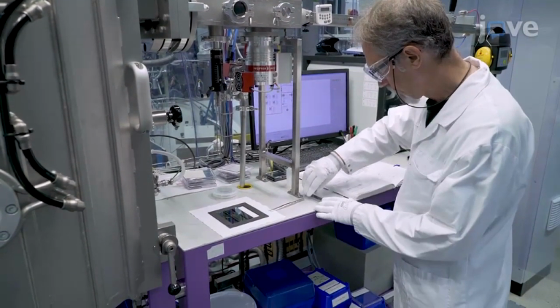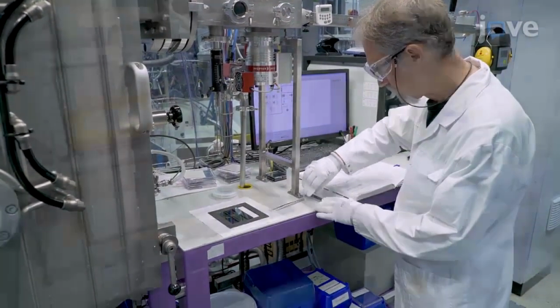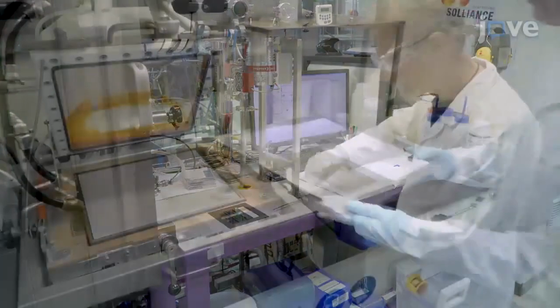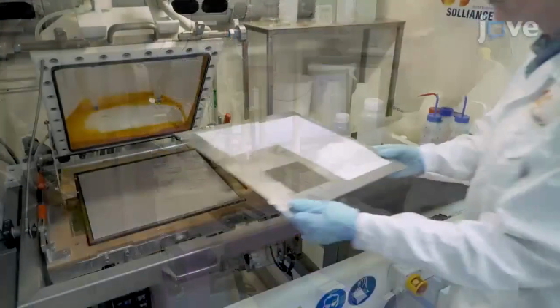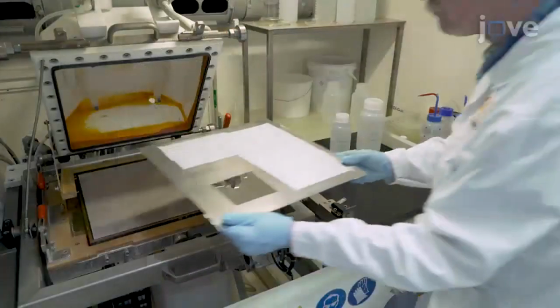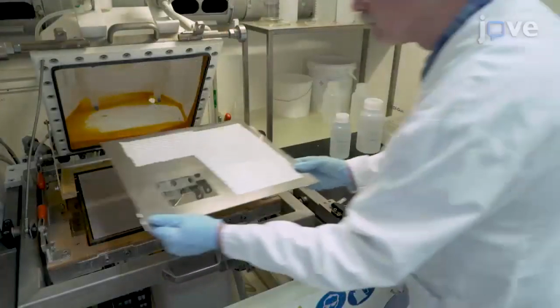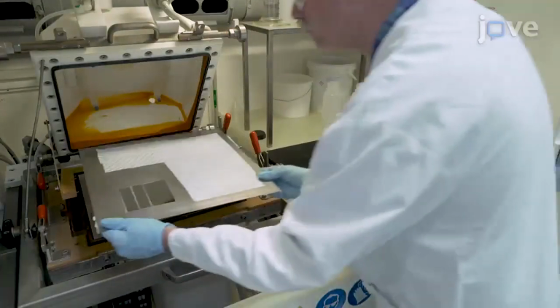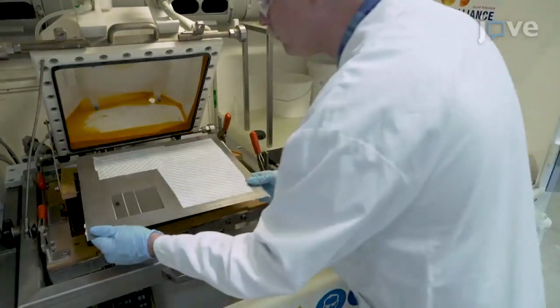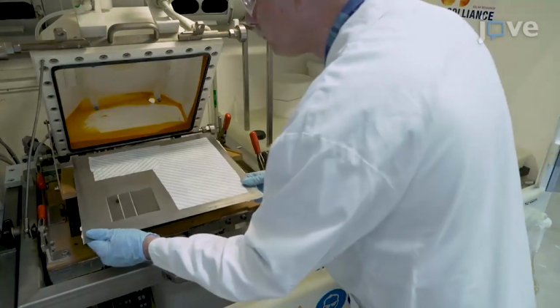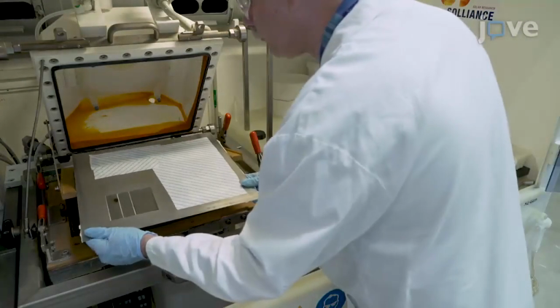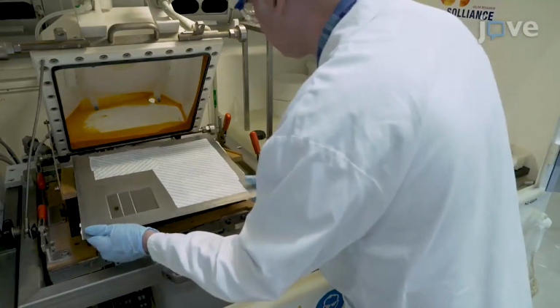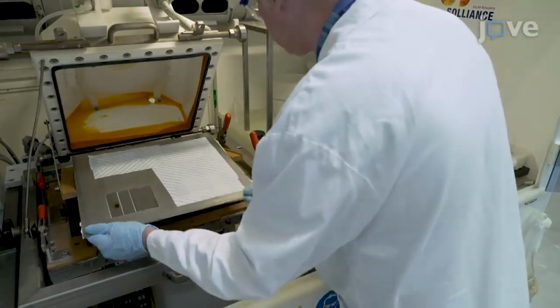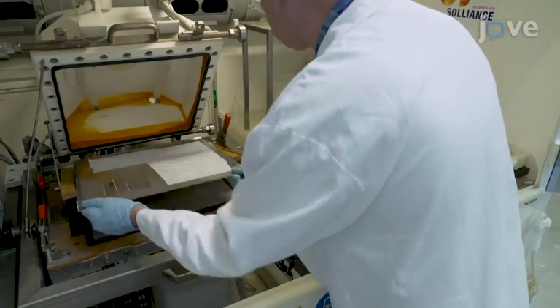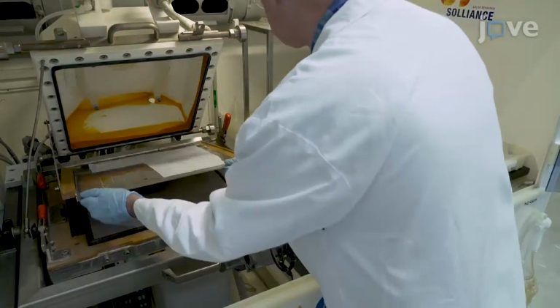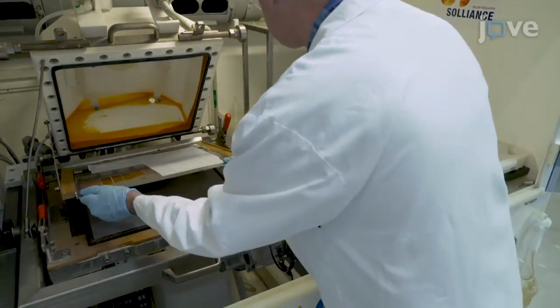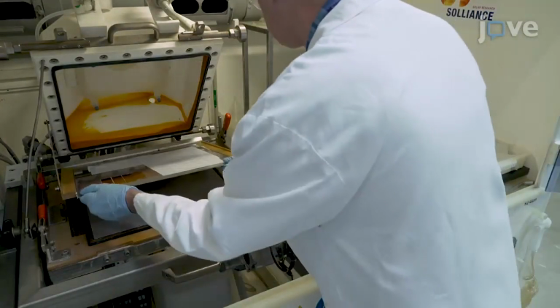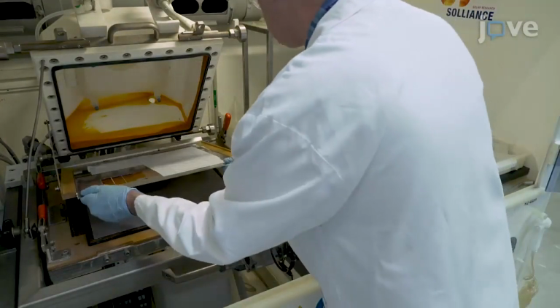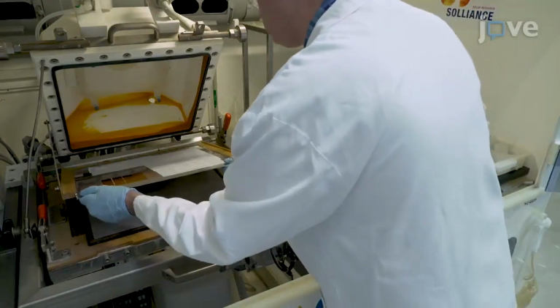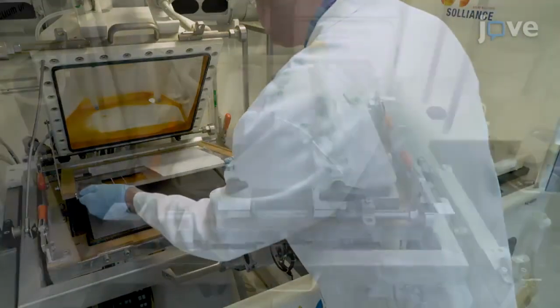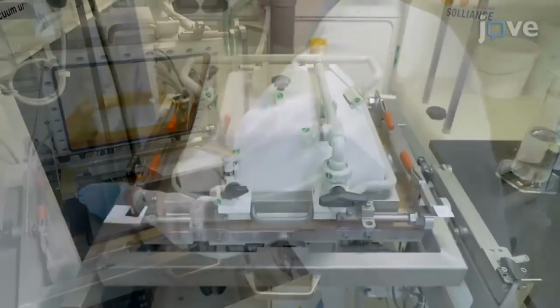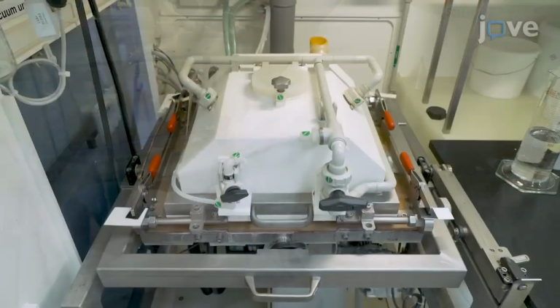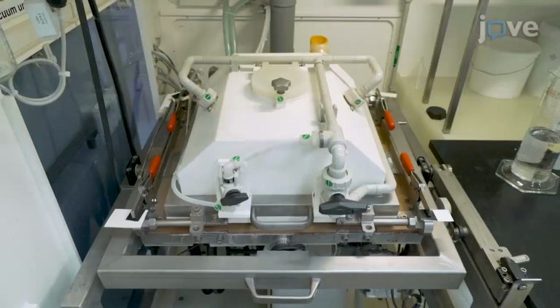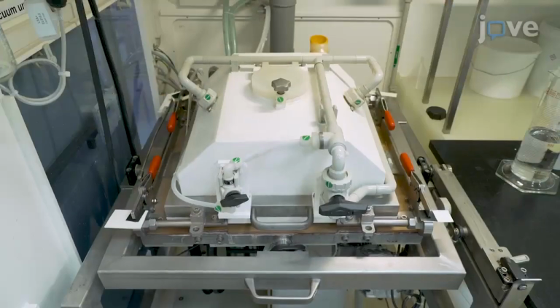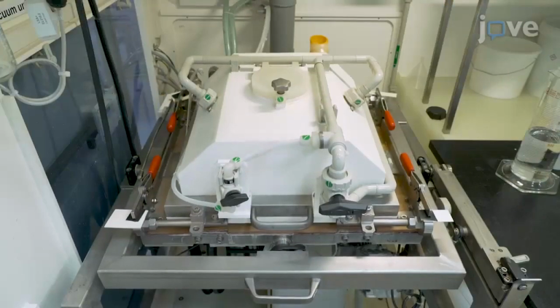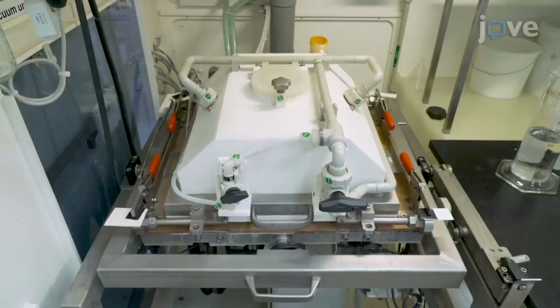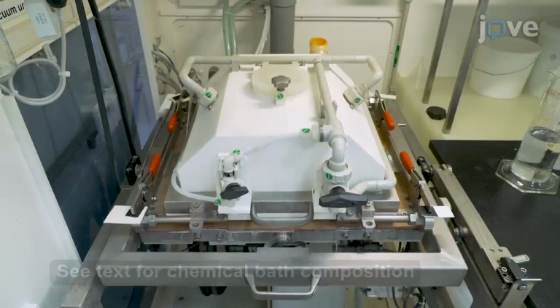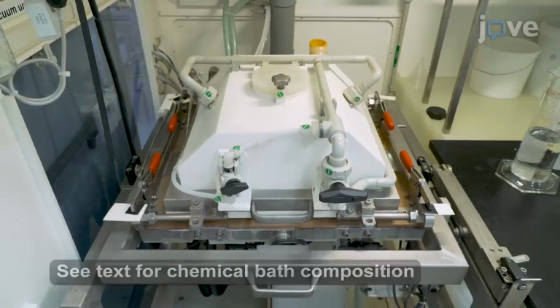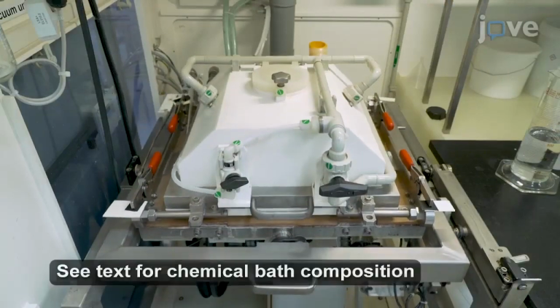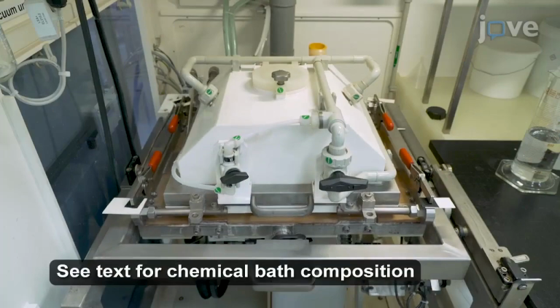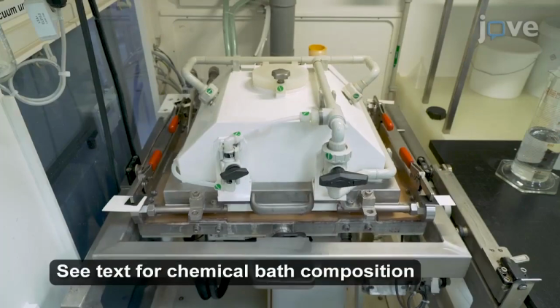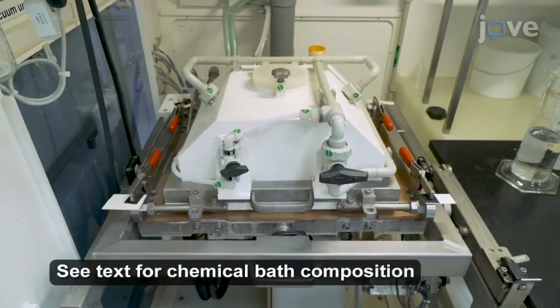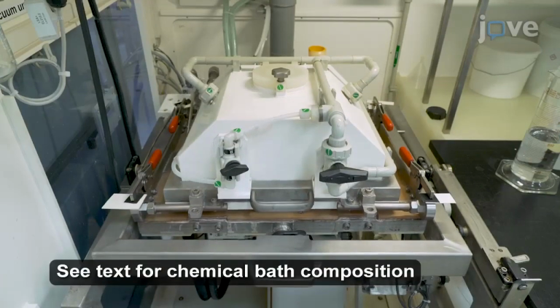Then, deposit 50 nm of cadmium sulfide on the sample by chemical bath deposition.